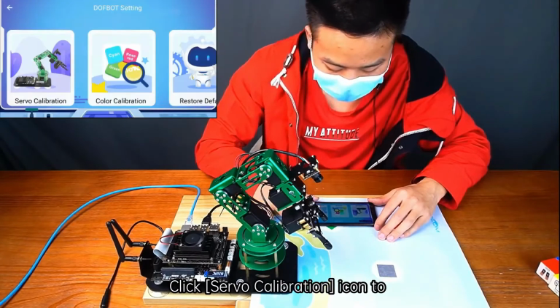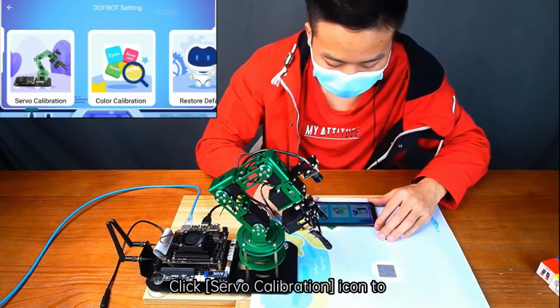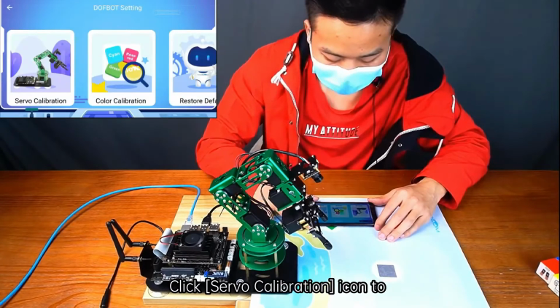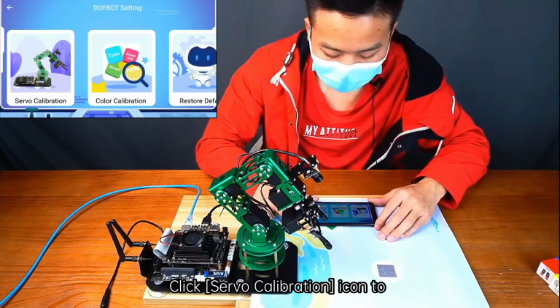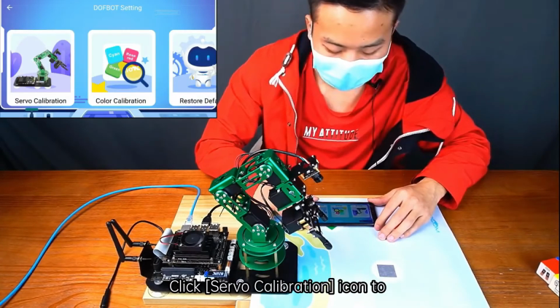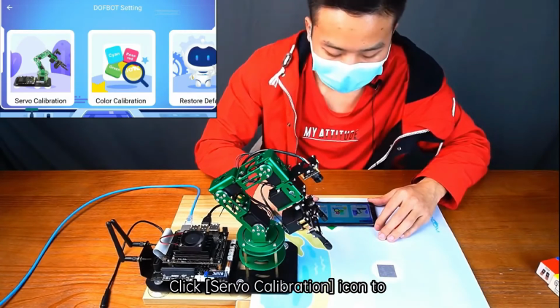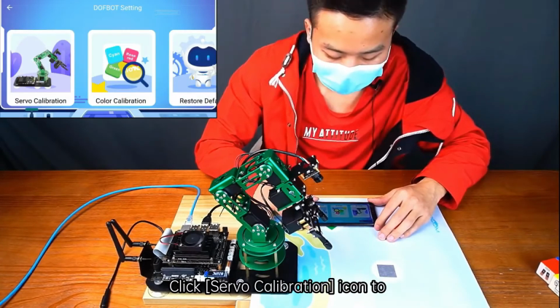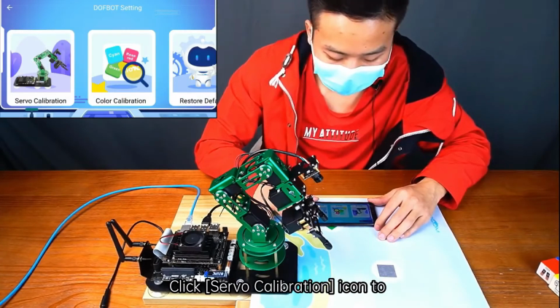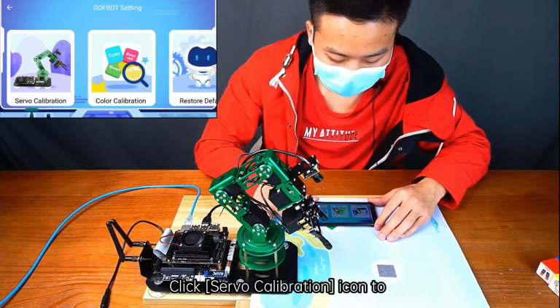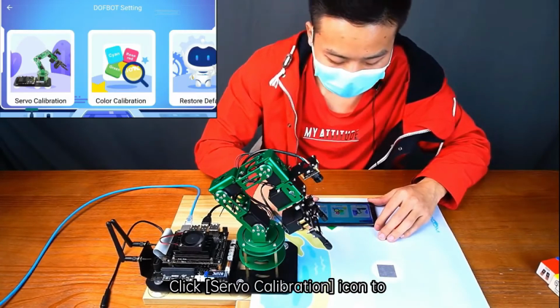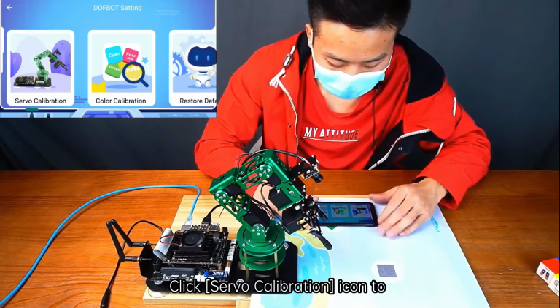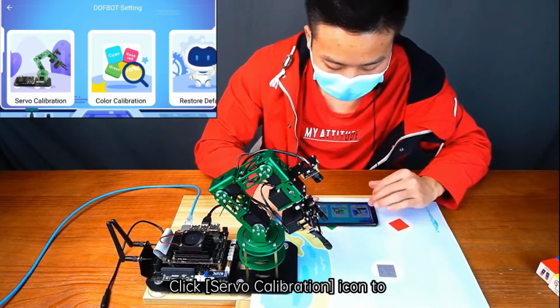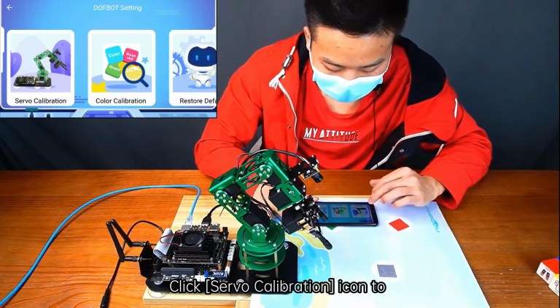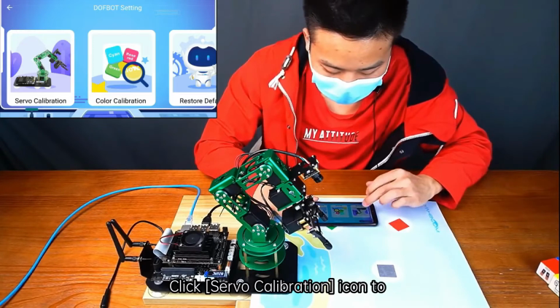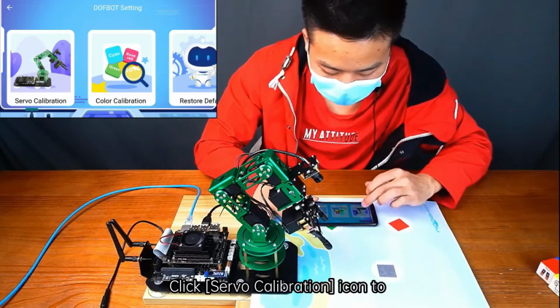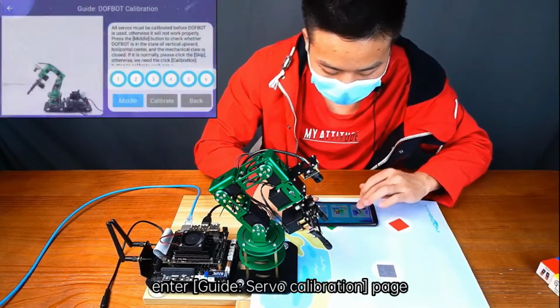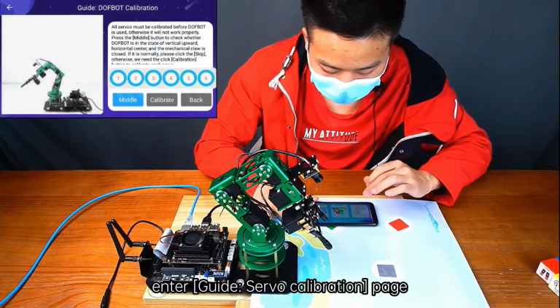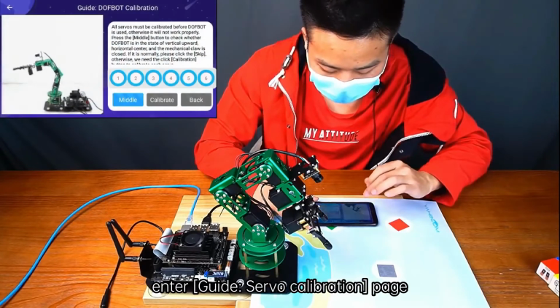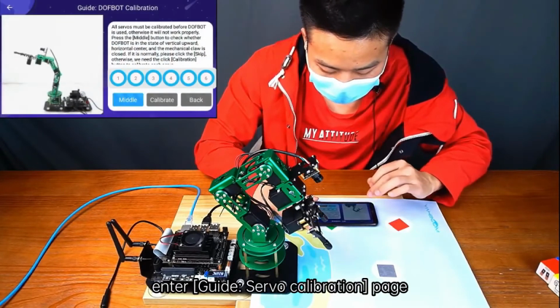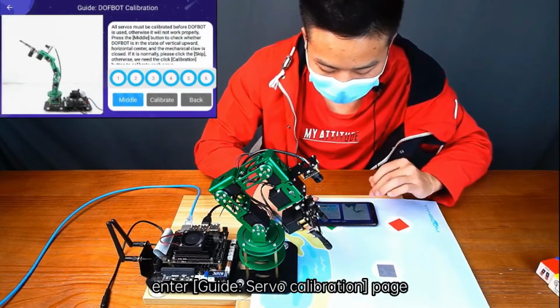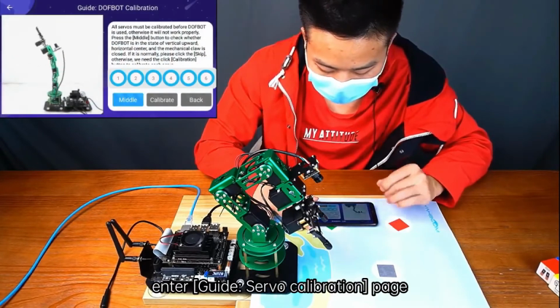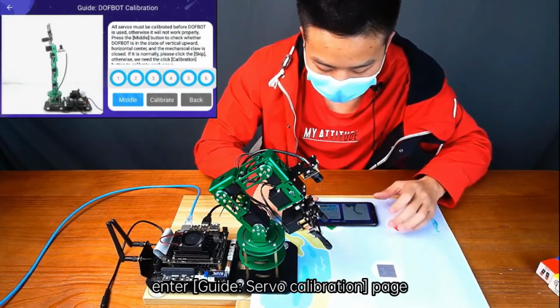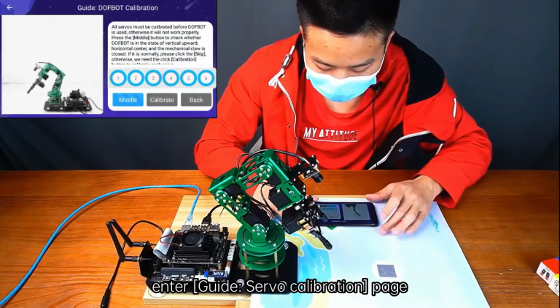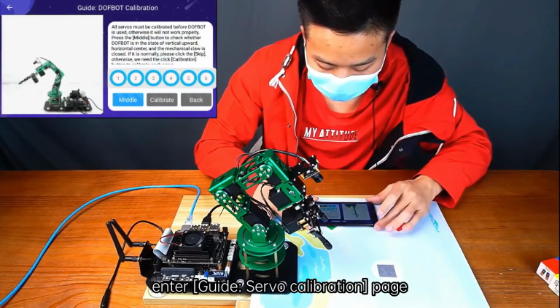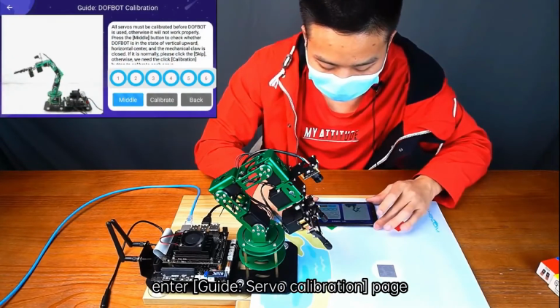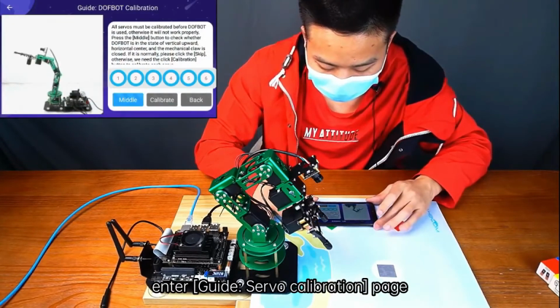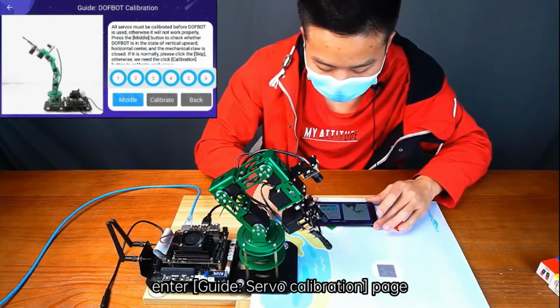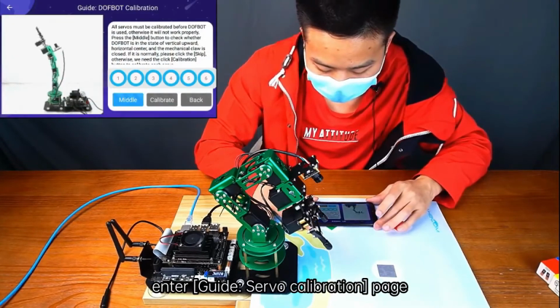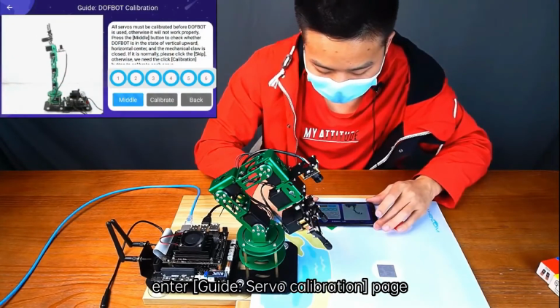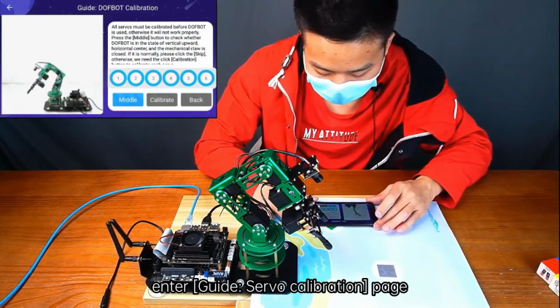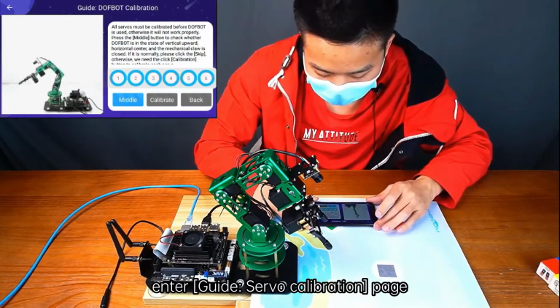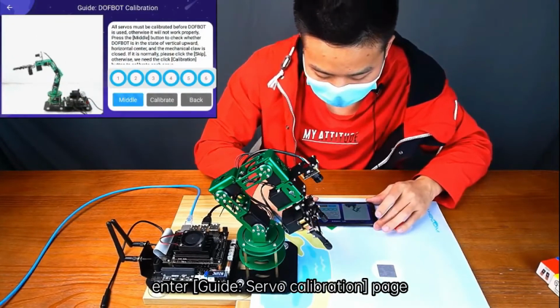Click the Servo Calibration icon to enter the Guide Servo Calibration page.